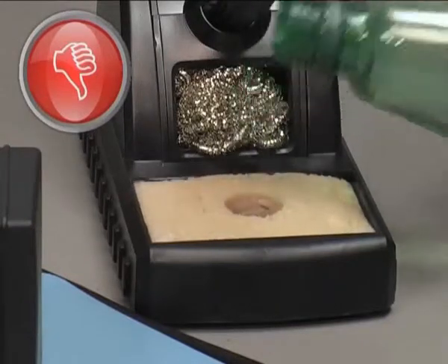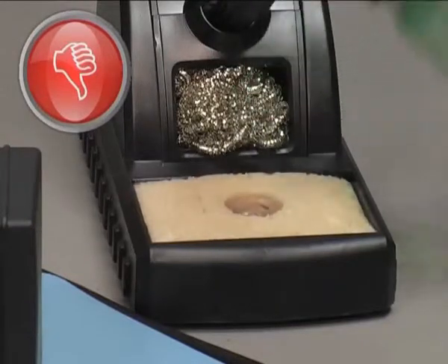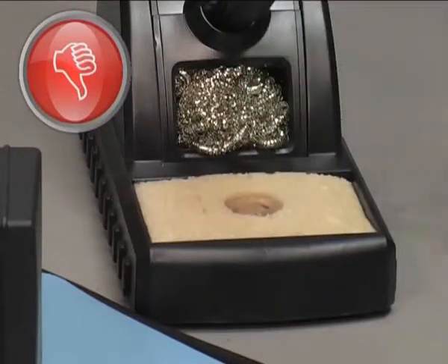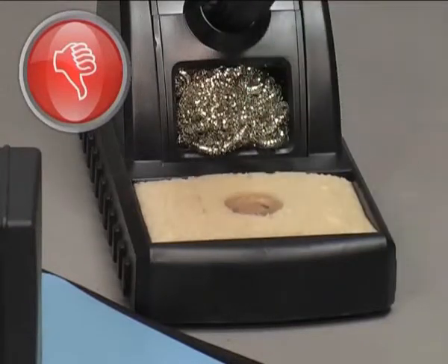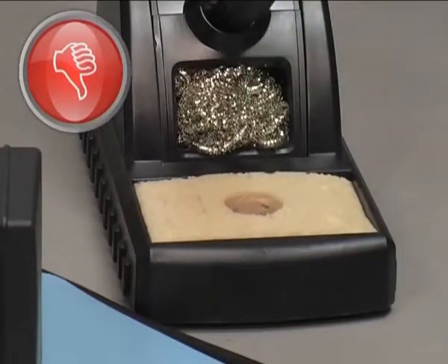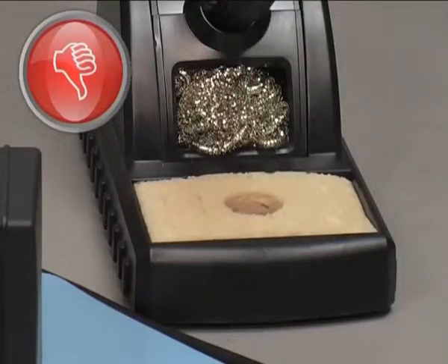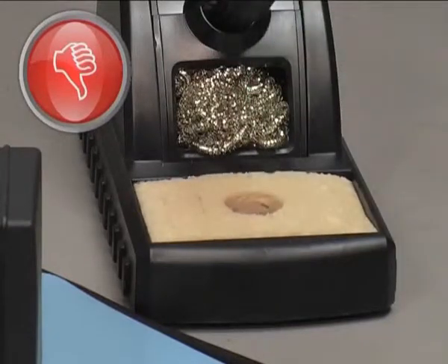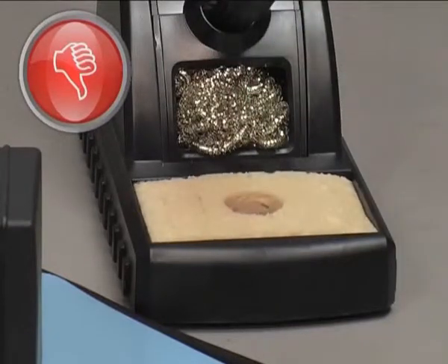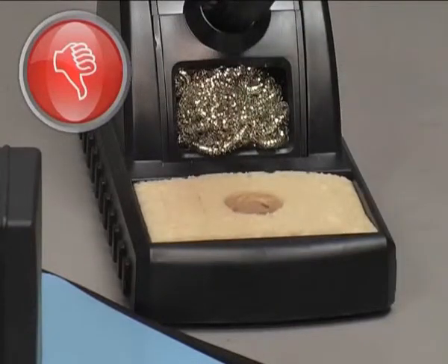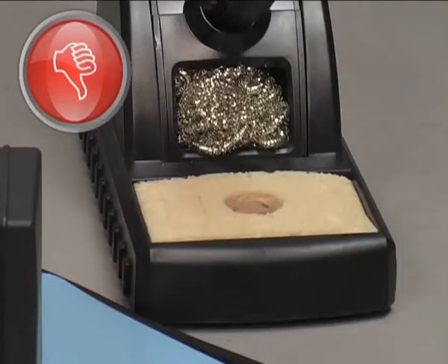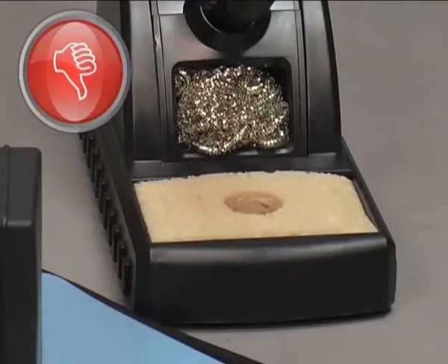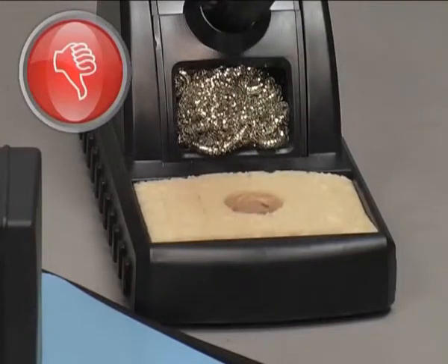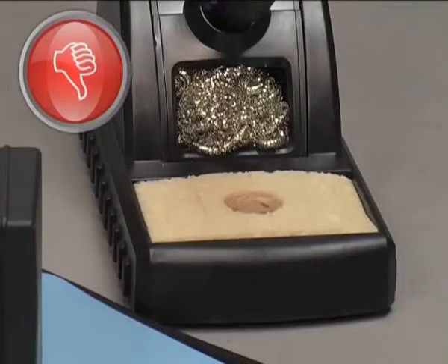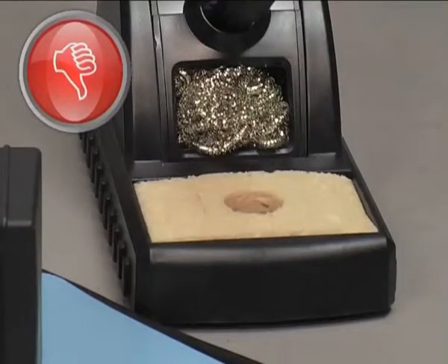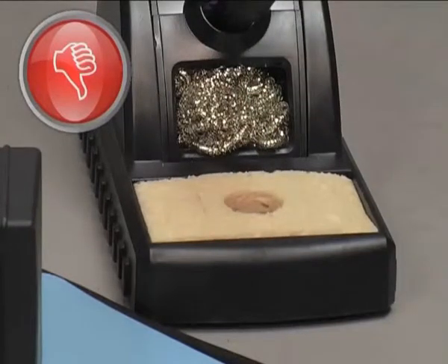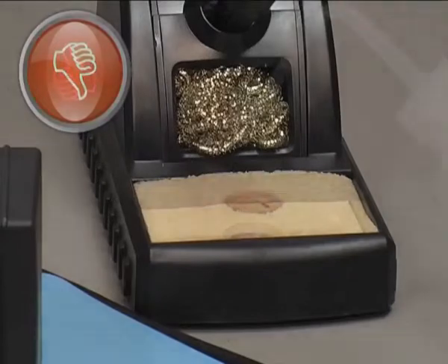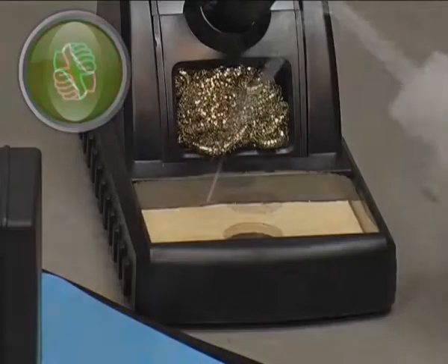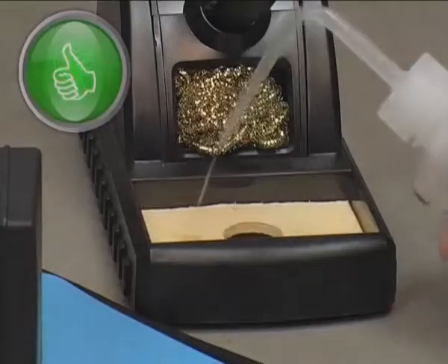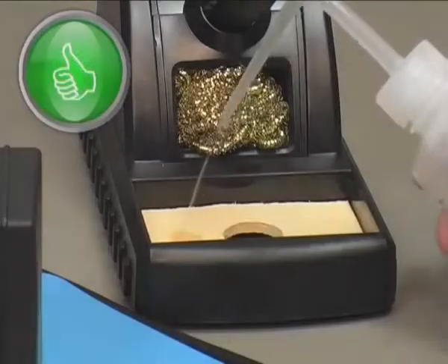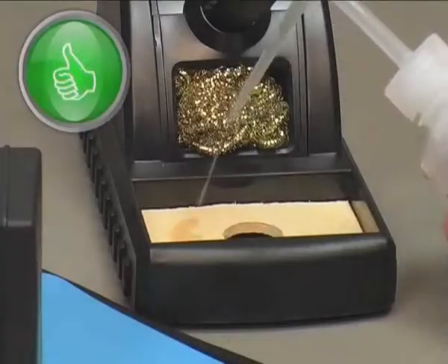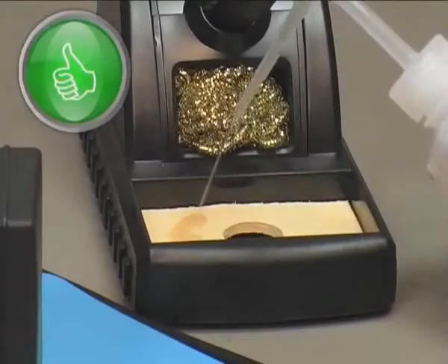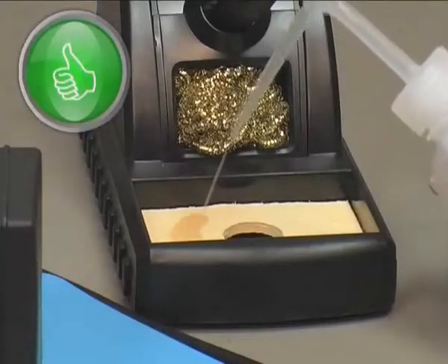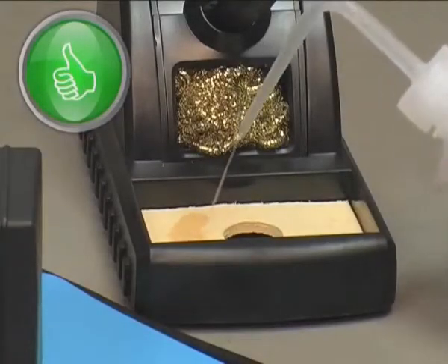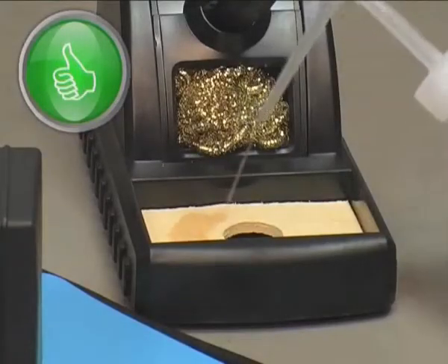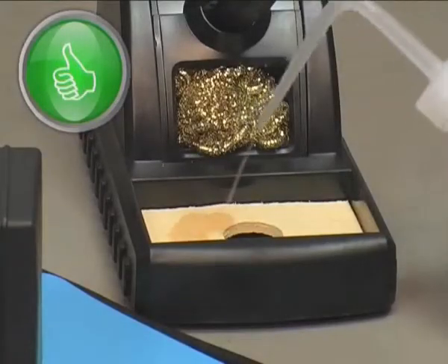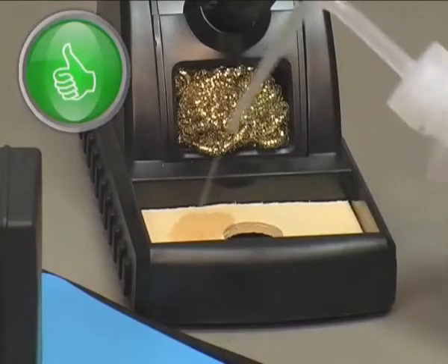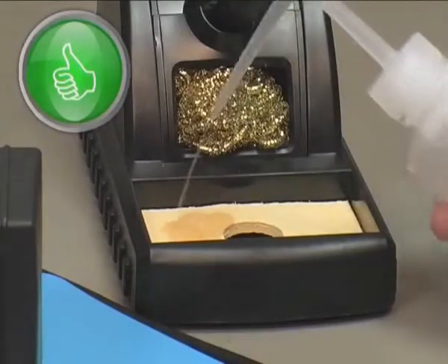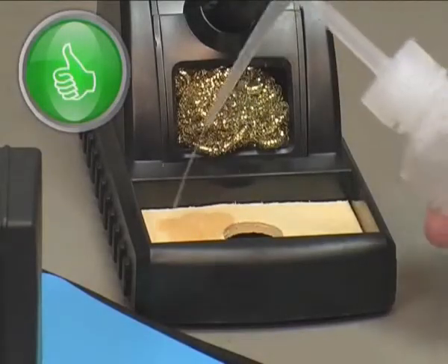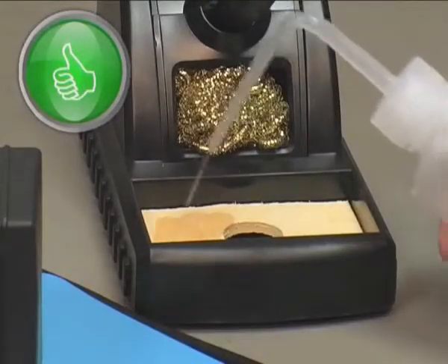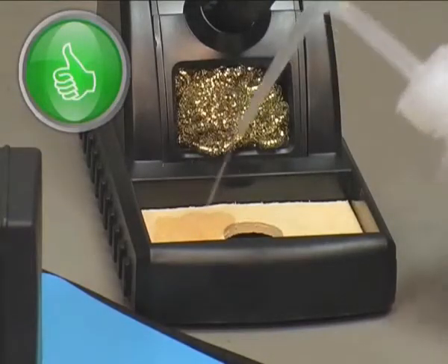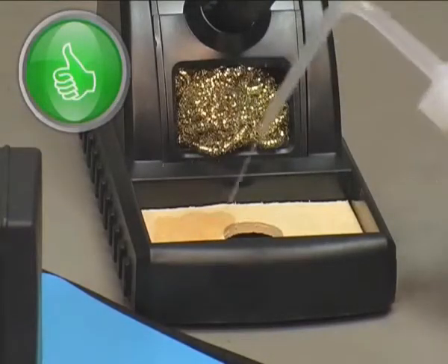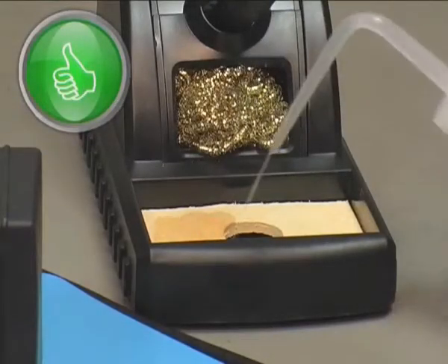For best results, you should always use distilled water on your soldering sponges.